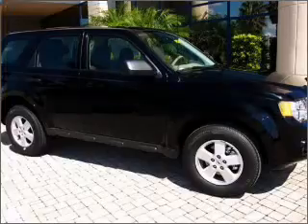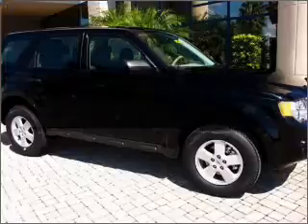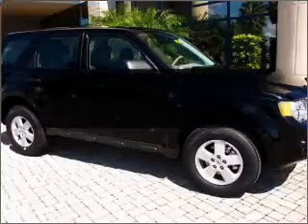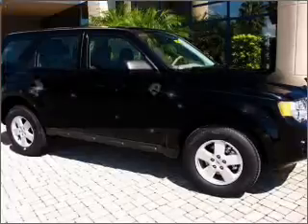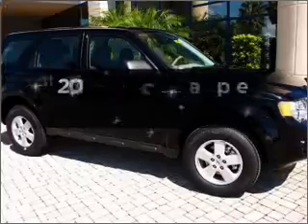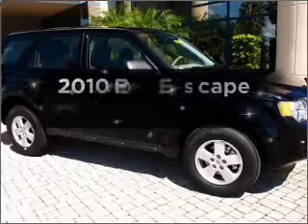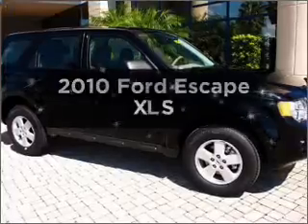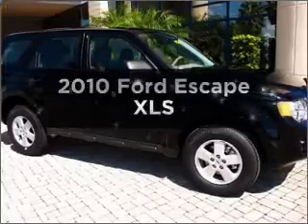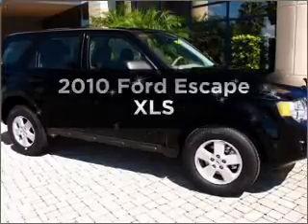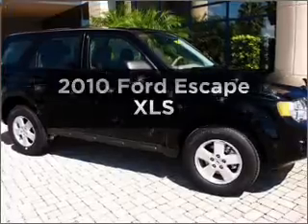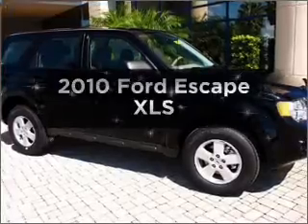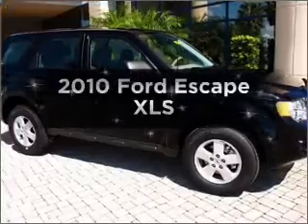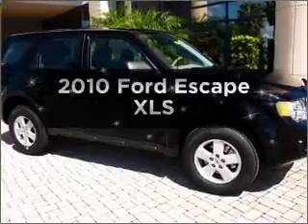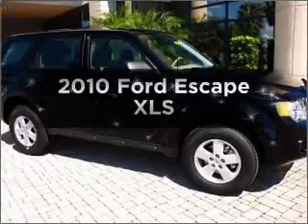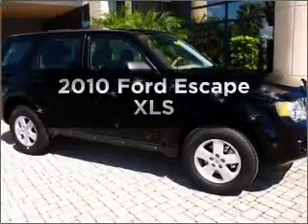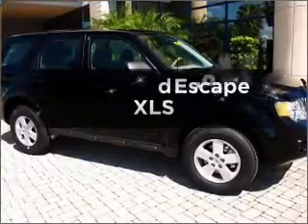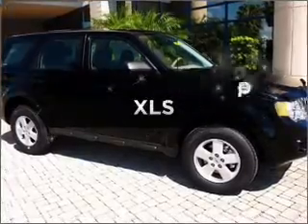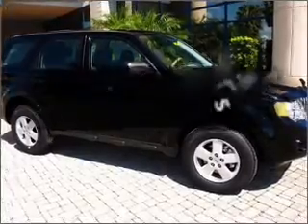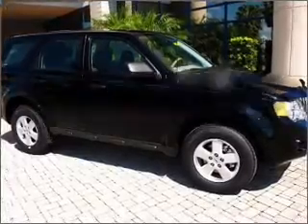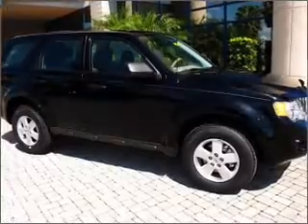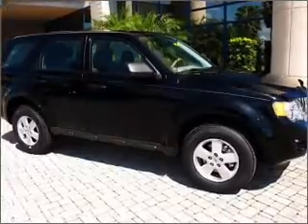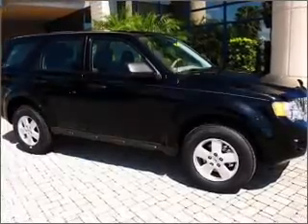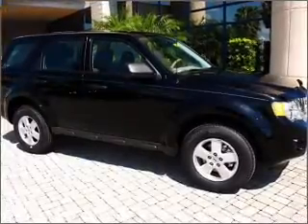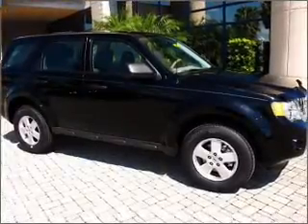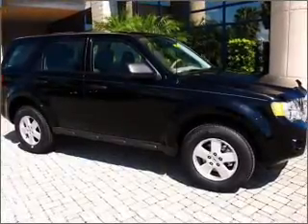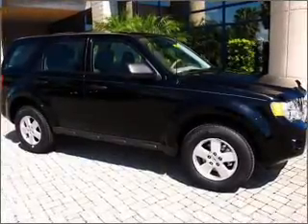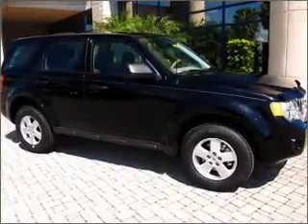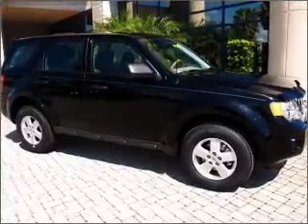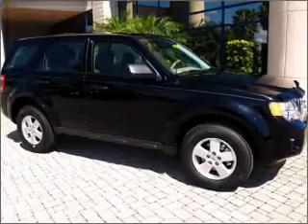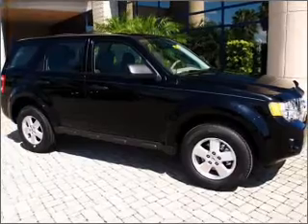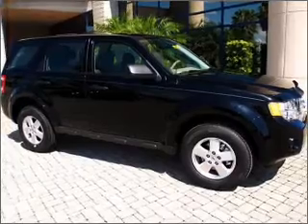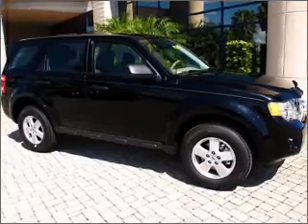Get noticed in this 2010 Ford Escape. If you're looking for a first-rate auto, this one could be yours today.